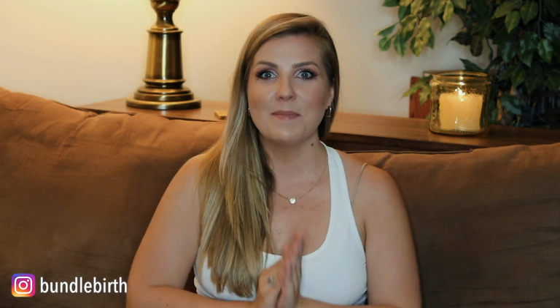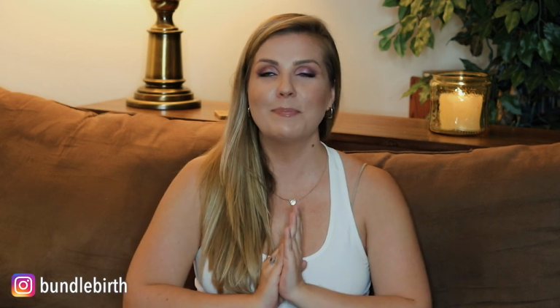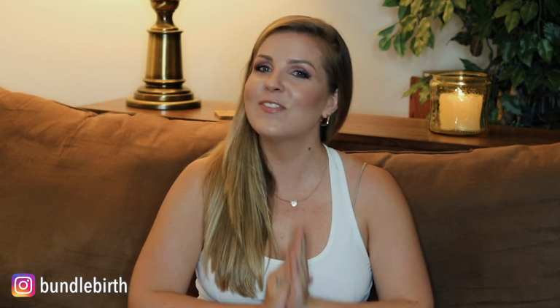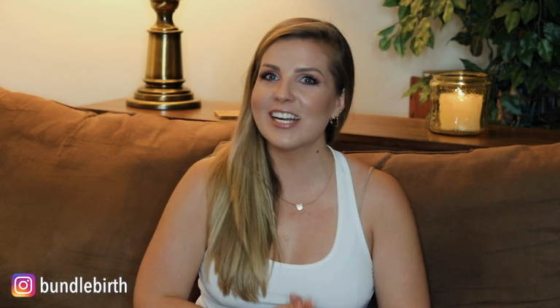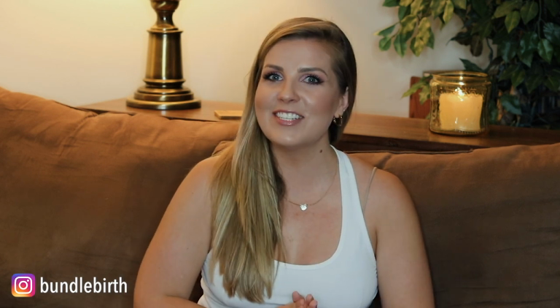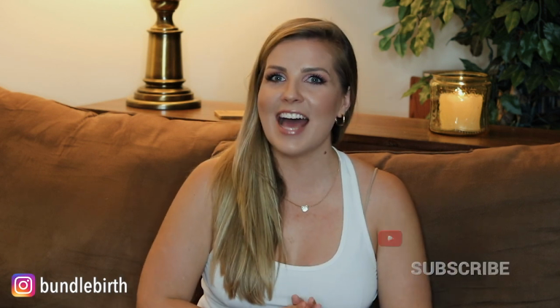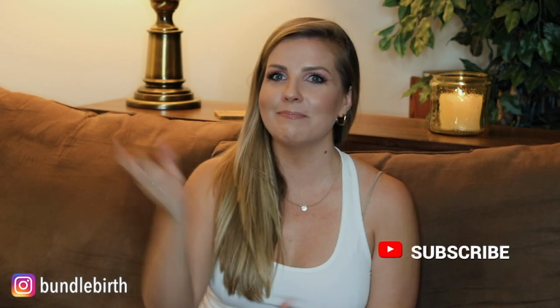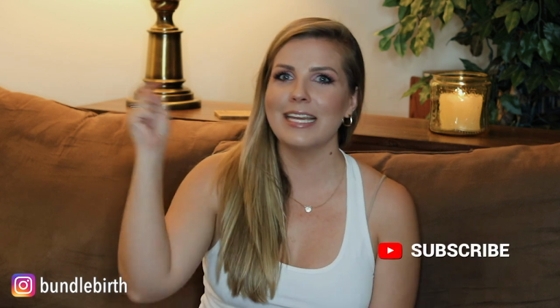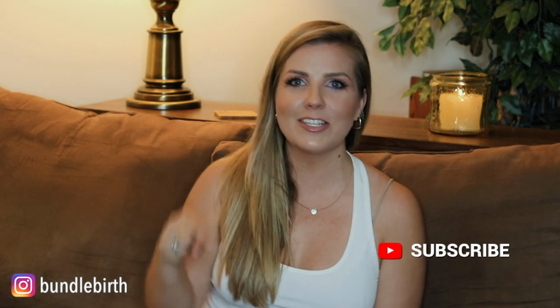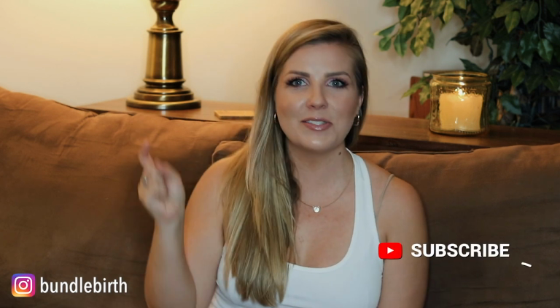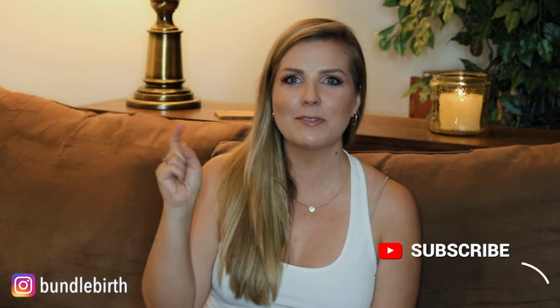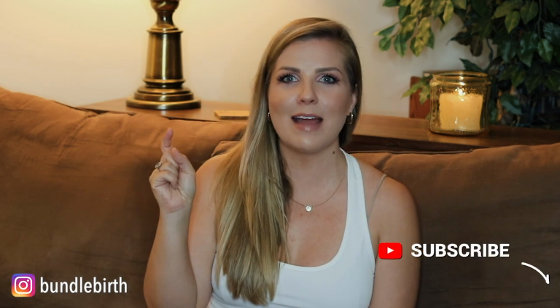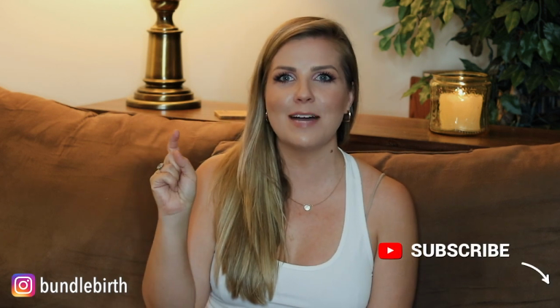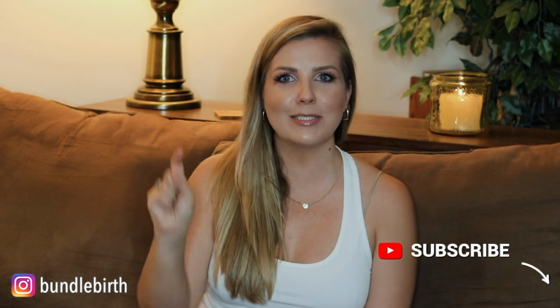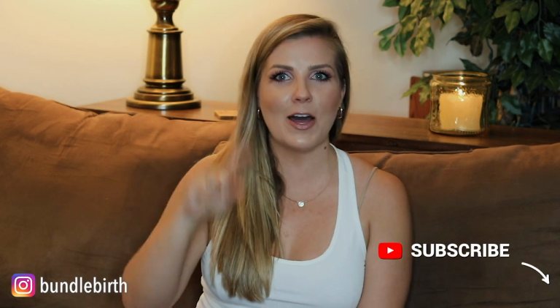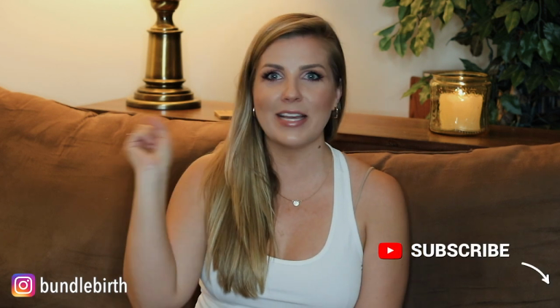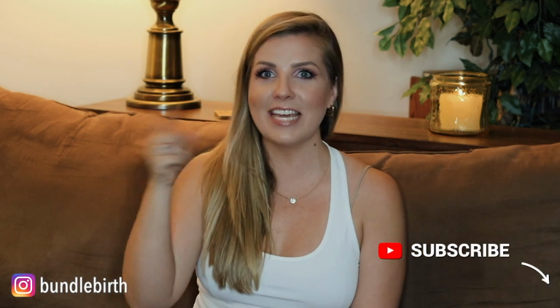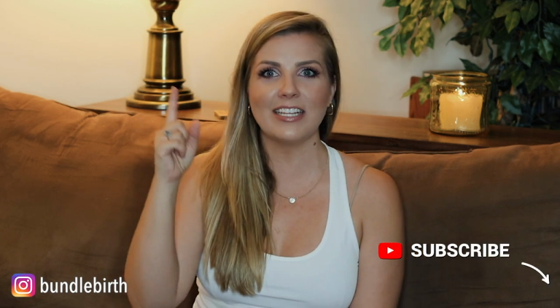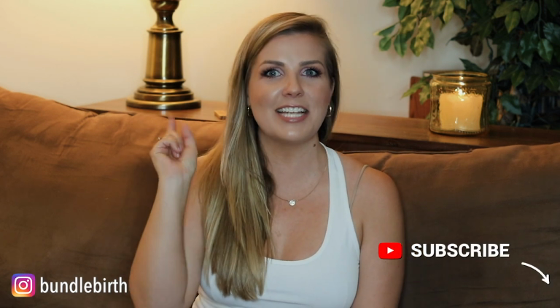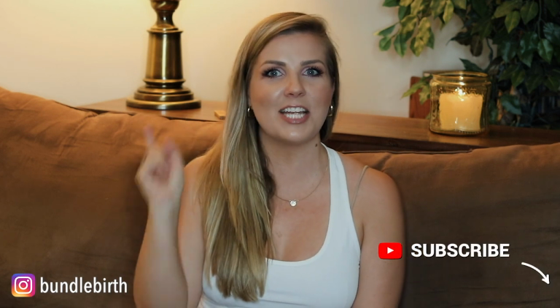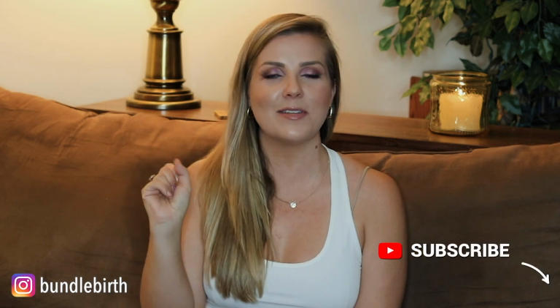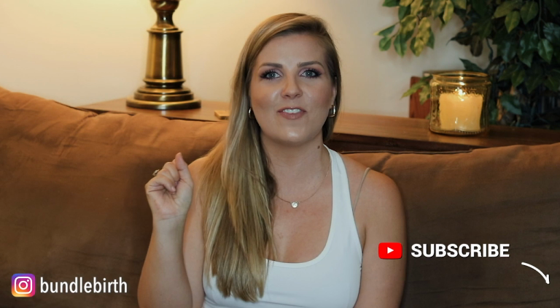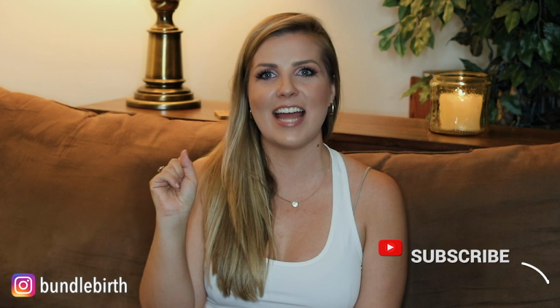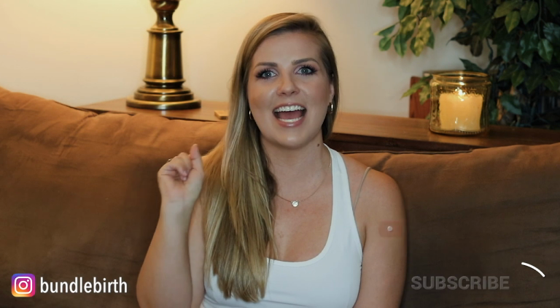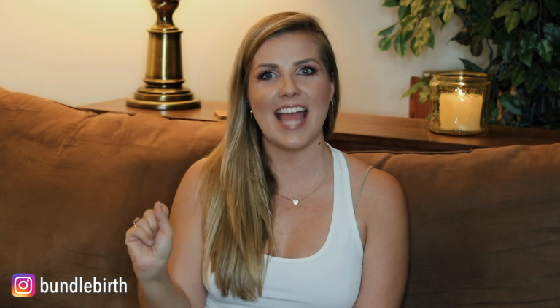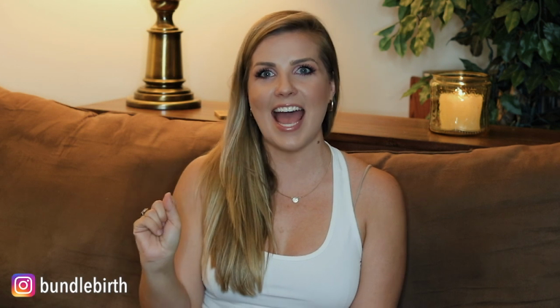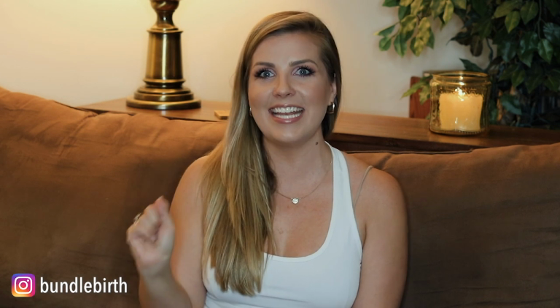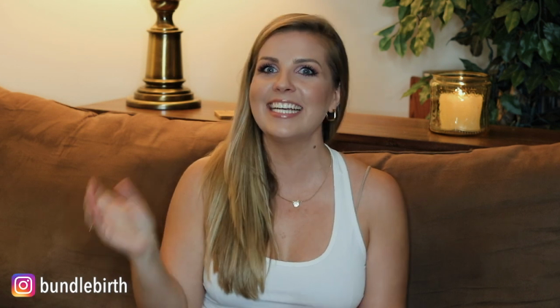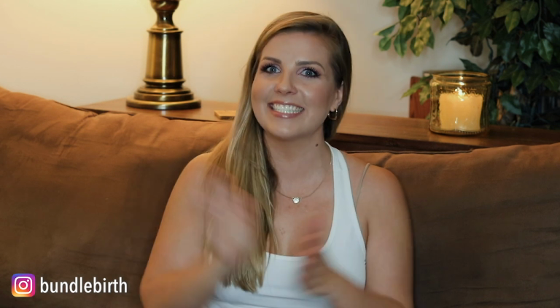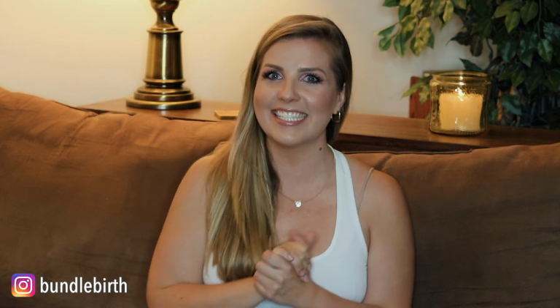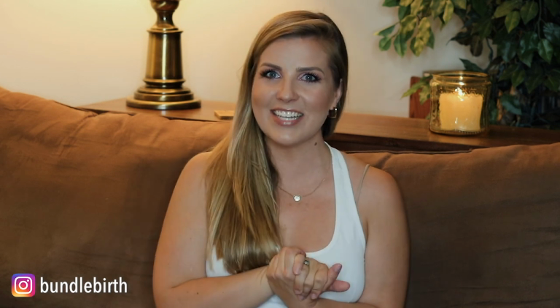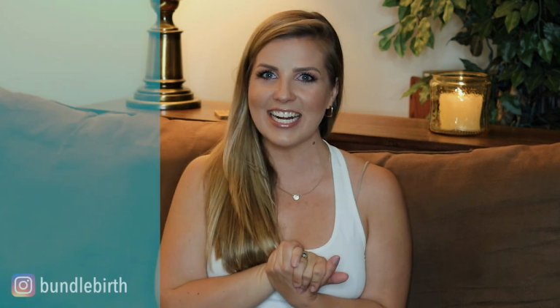But before I do that, make sure you subscribe down below, give it a like, share it with a friend, and then let's get started.